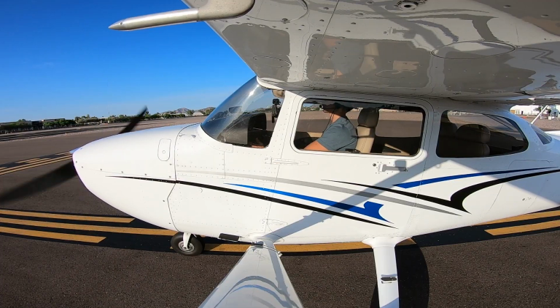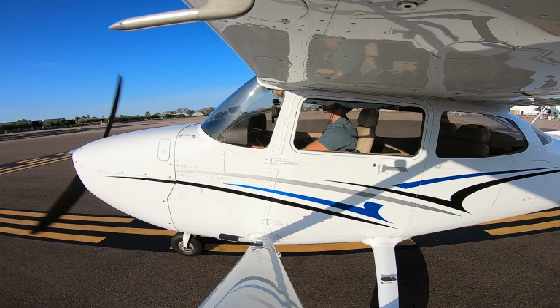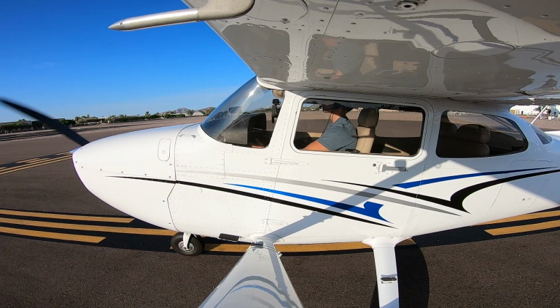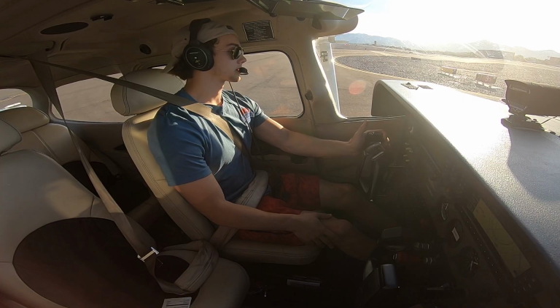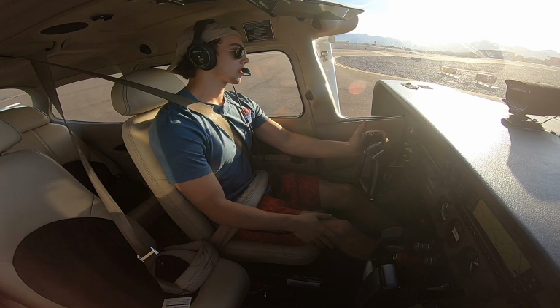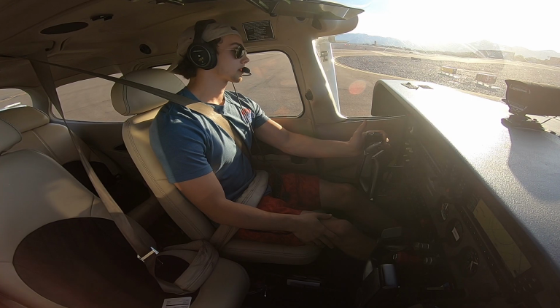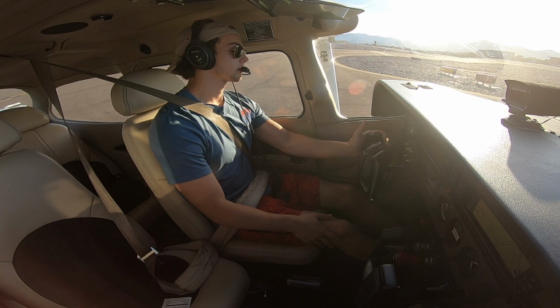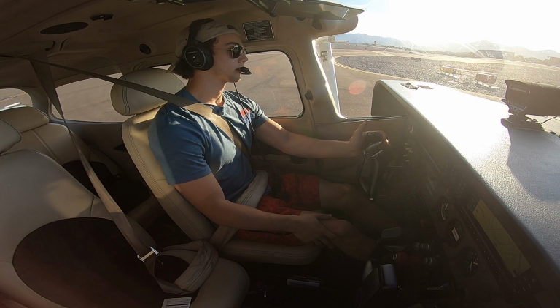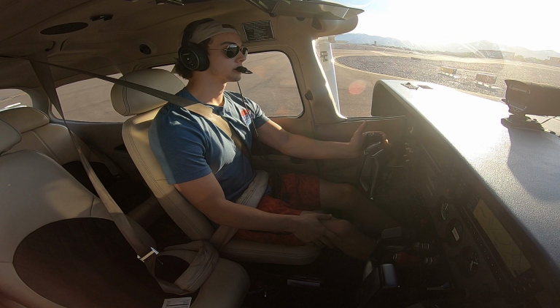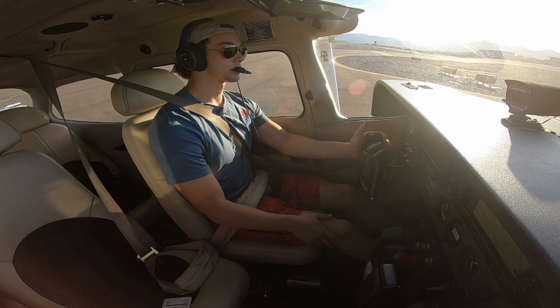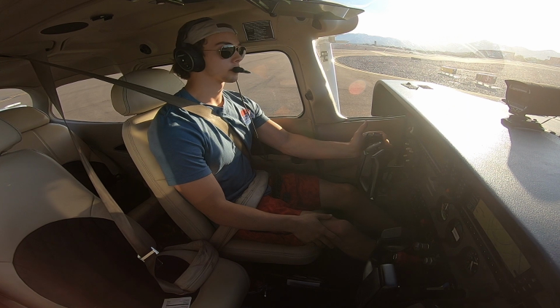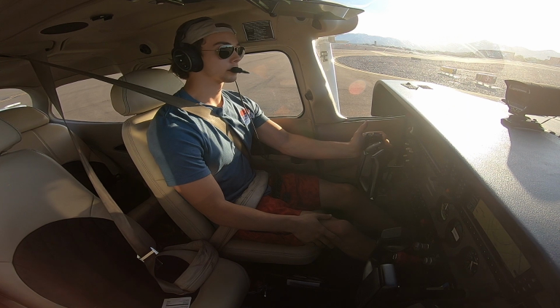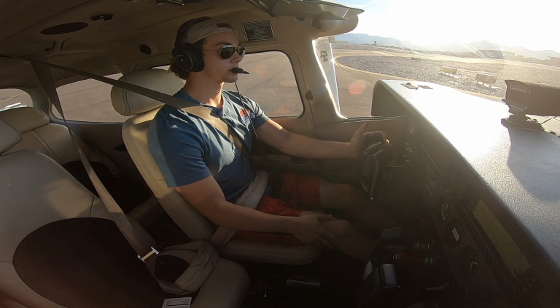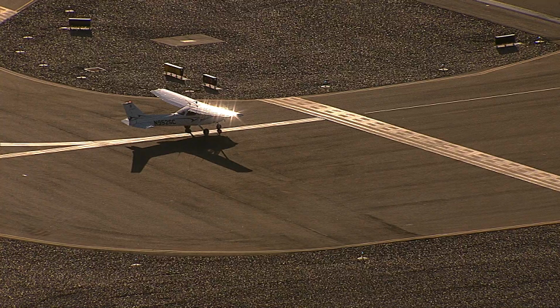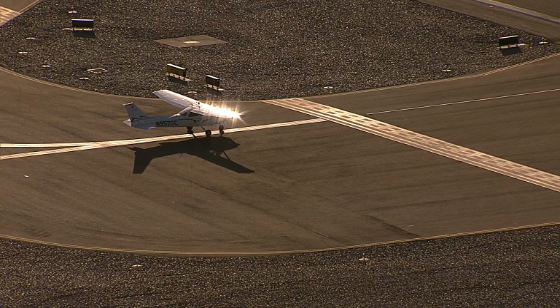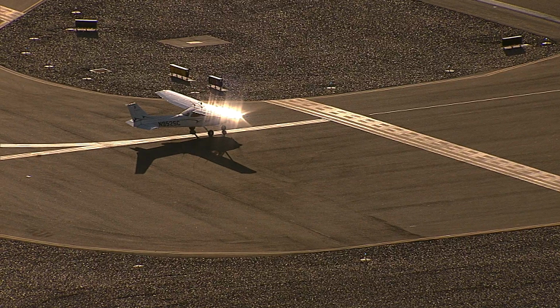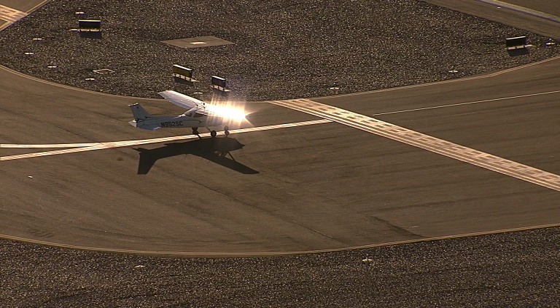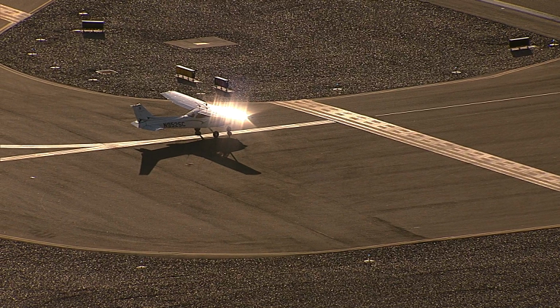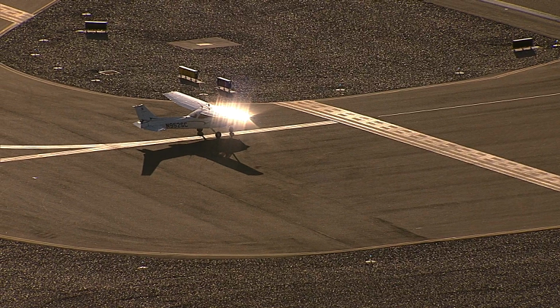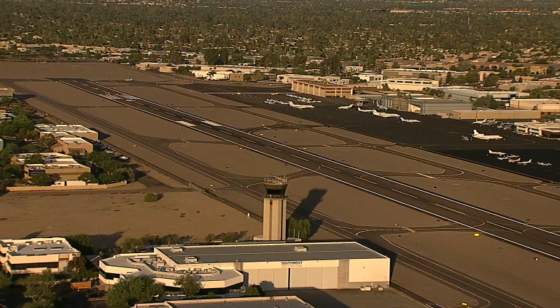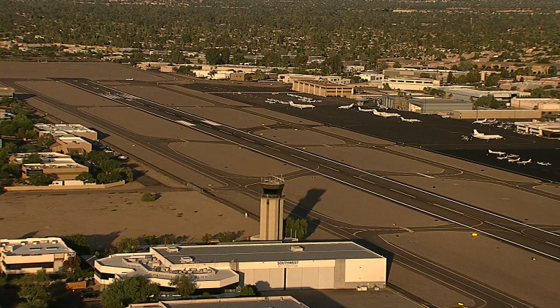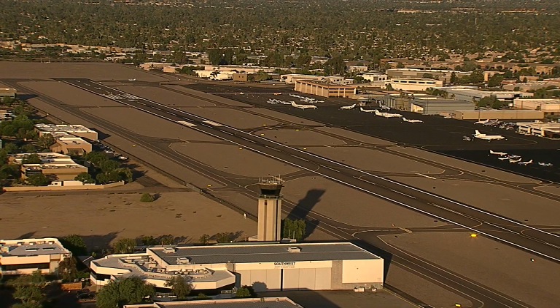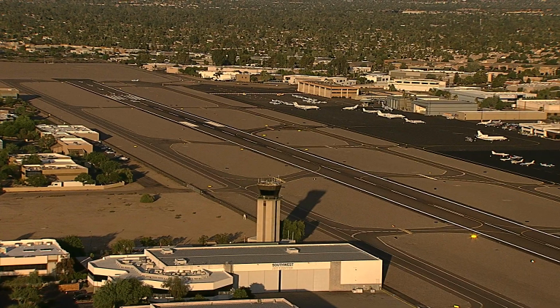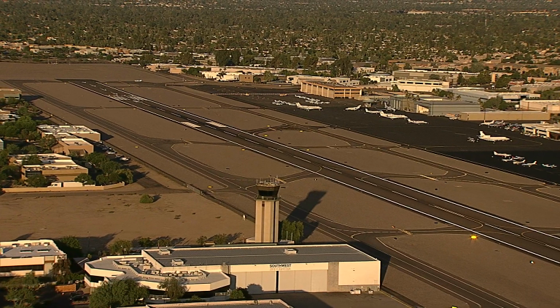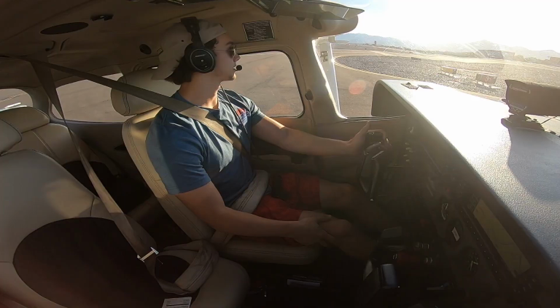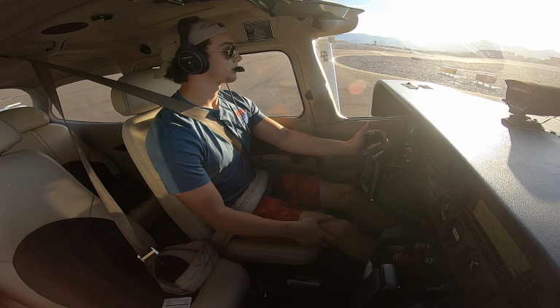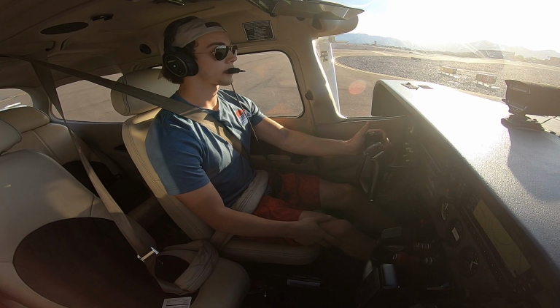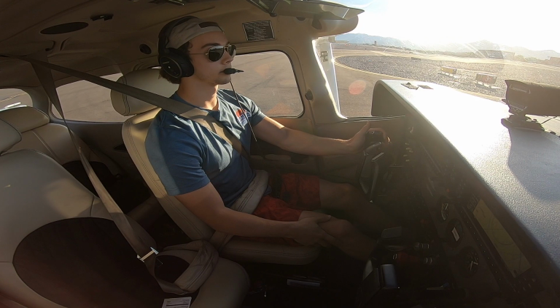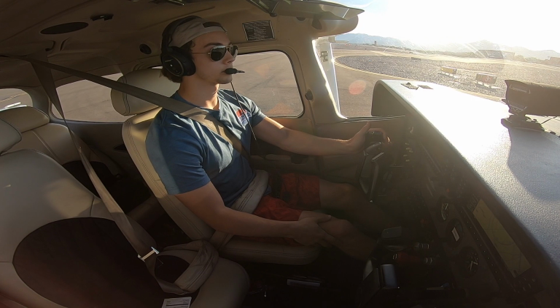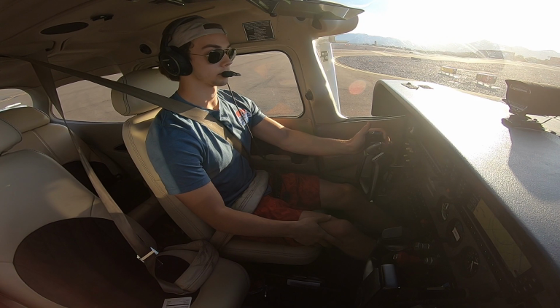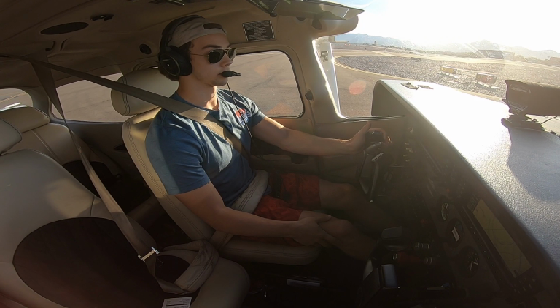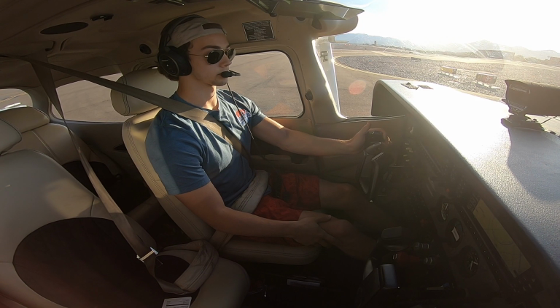Scottsdale Tower, 905-2-0 Charlie, student pilot solo, holding short runway 3. We would like to stay in the pattern and do touch and go's.